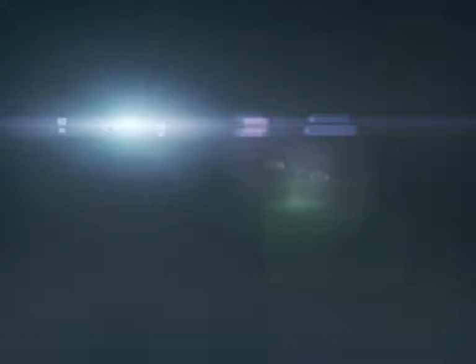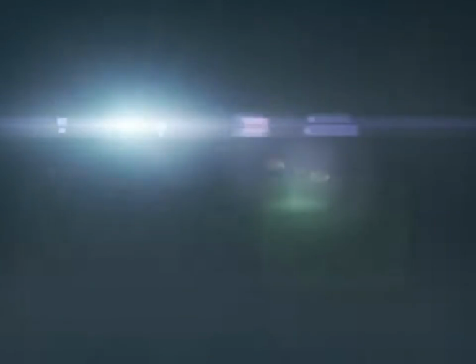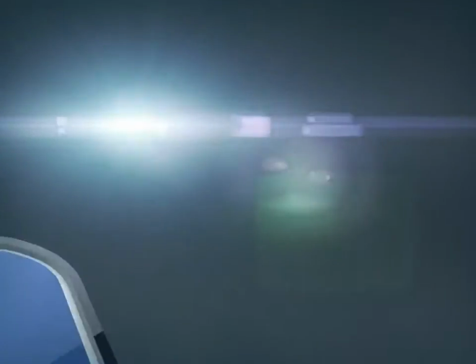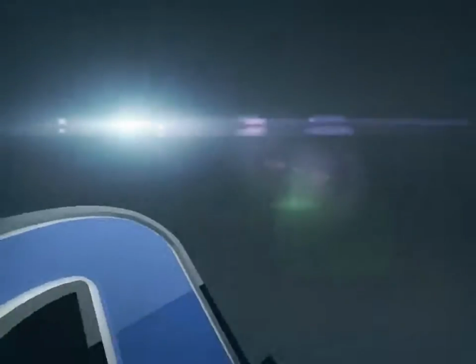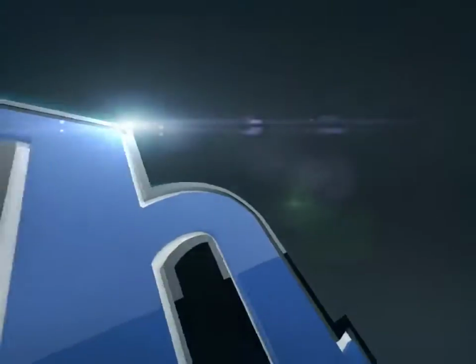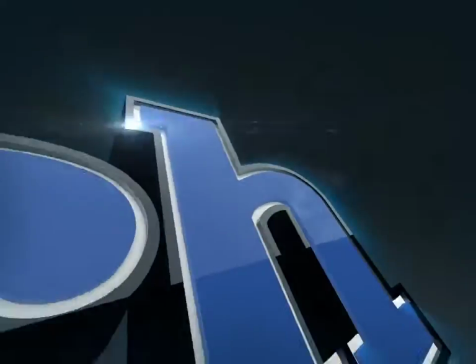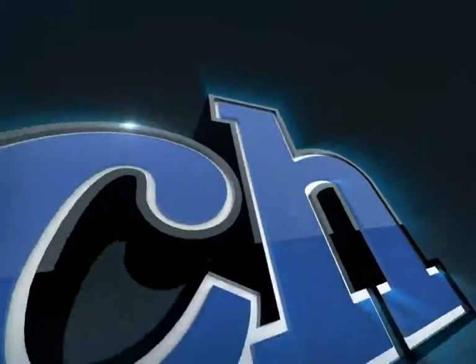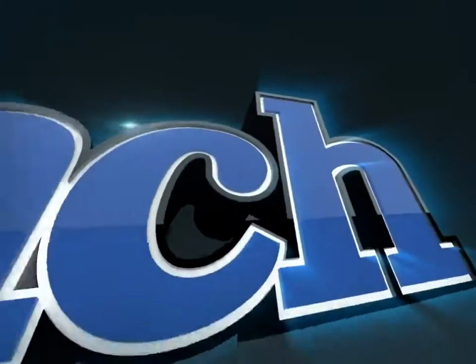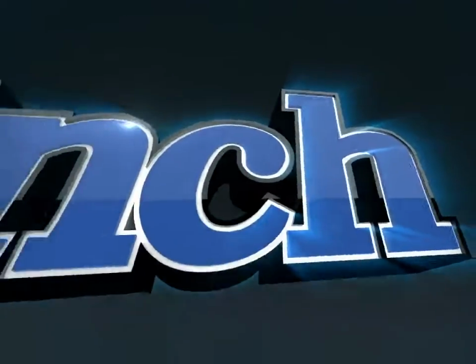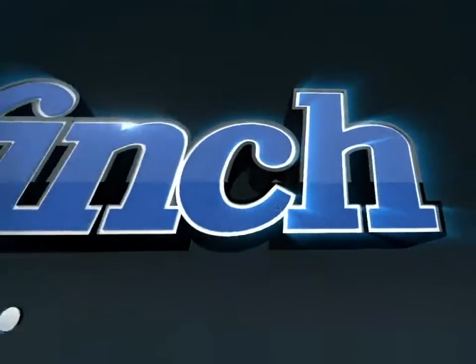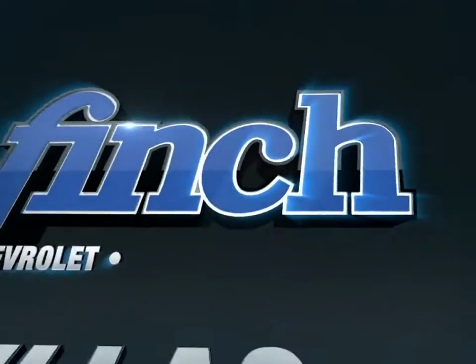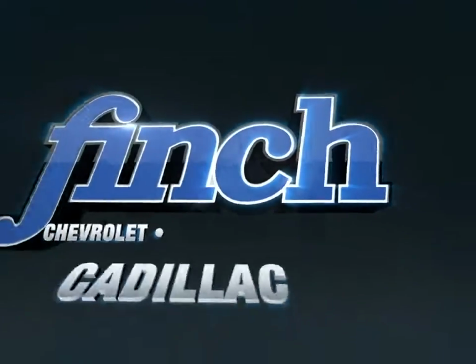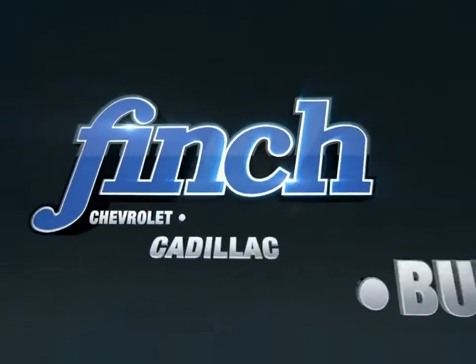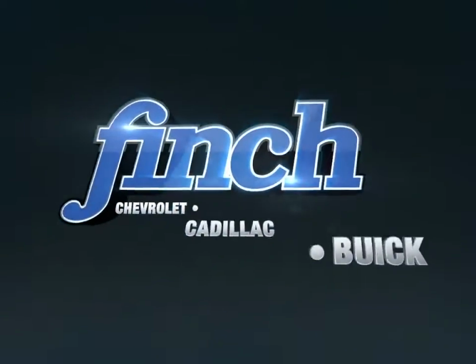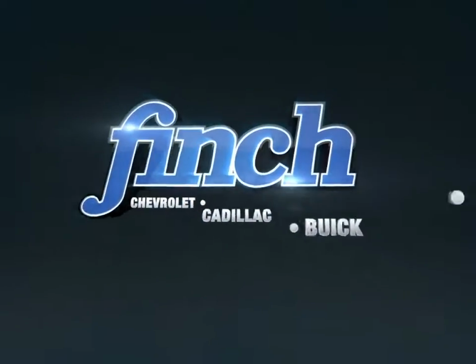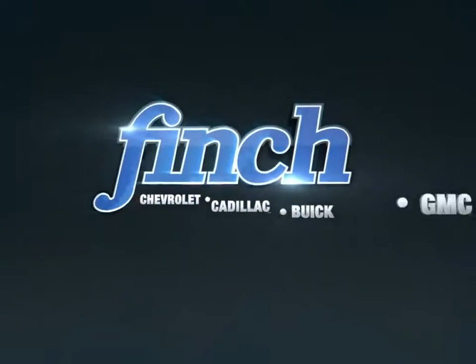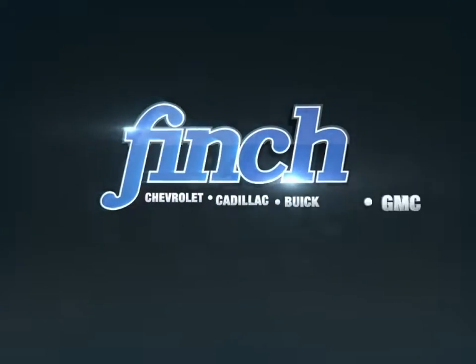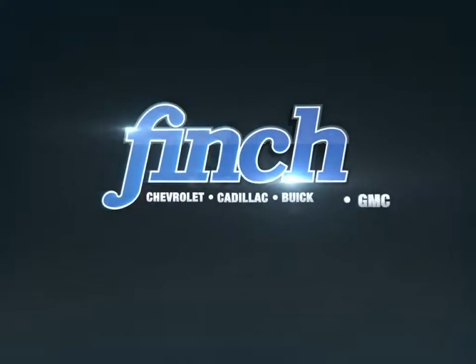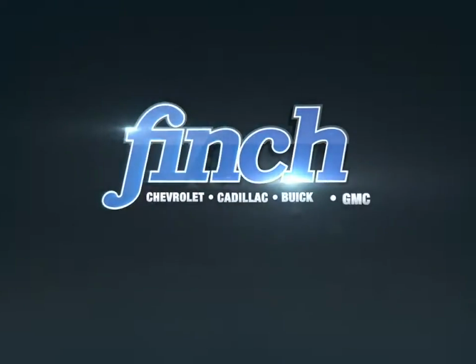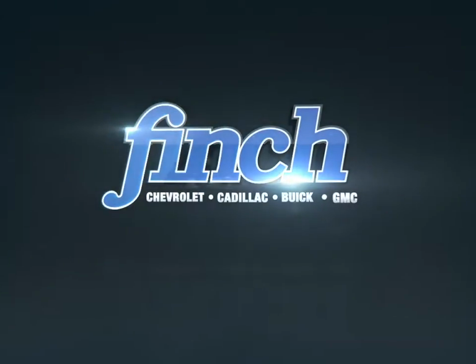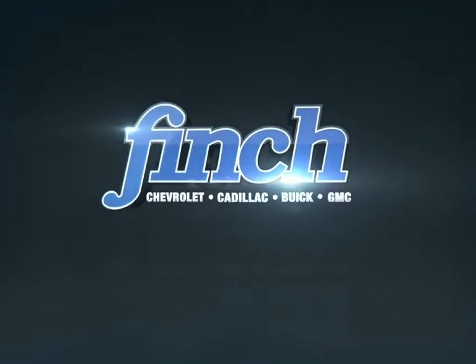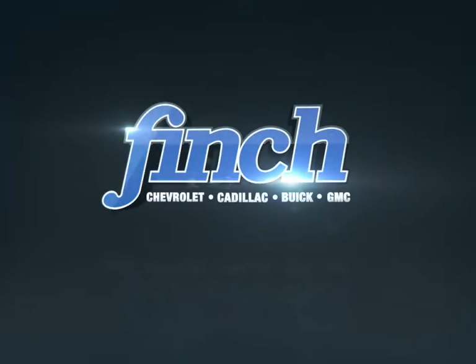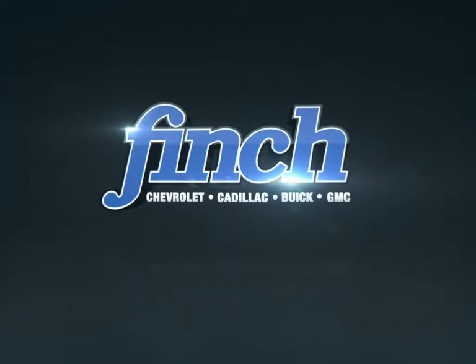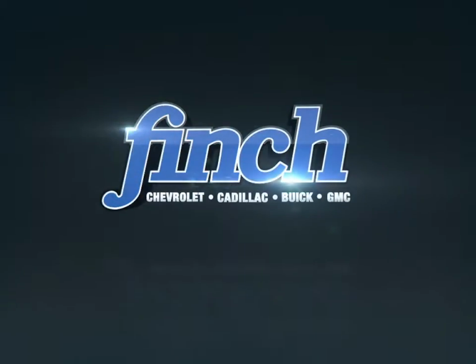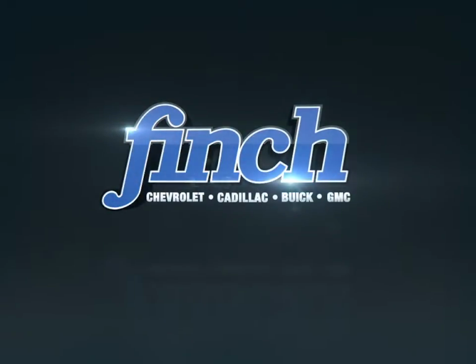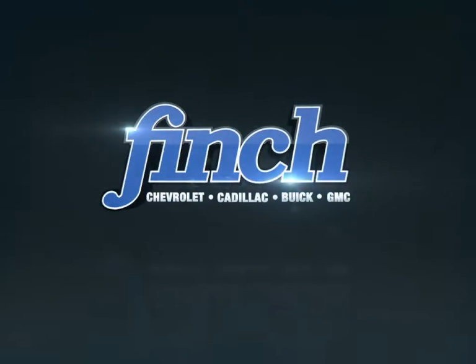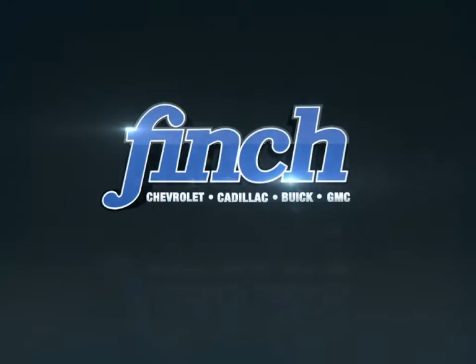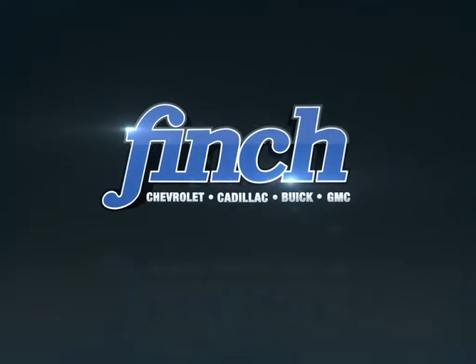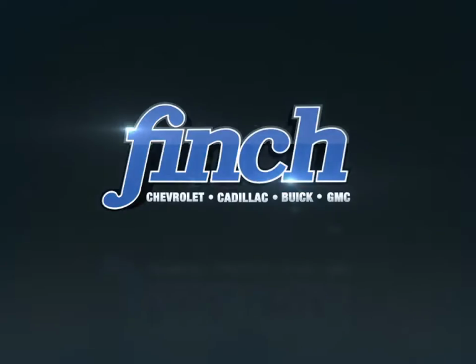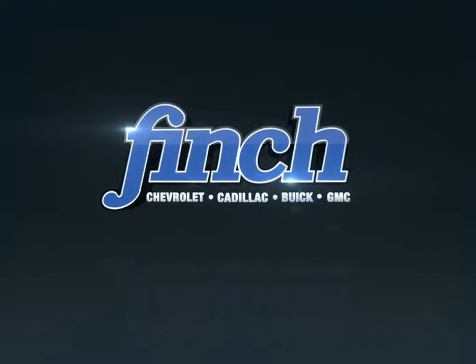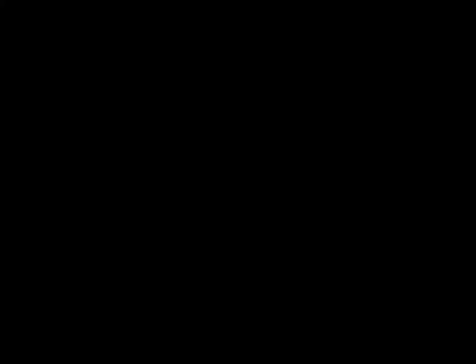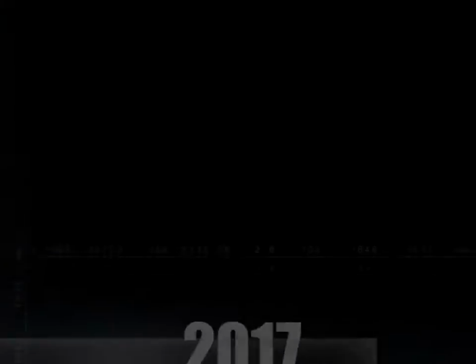Welcome to Finch Chevrolet. Today we're looking at a 2017 Chevrolet Camaro.